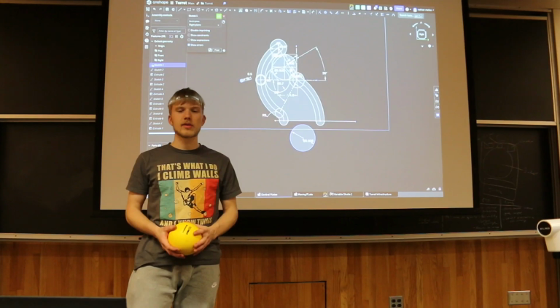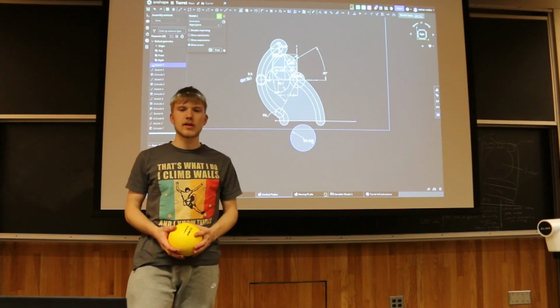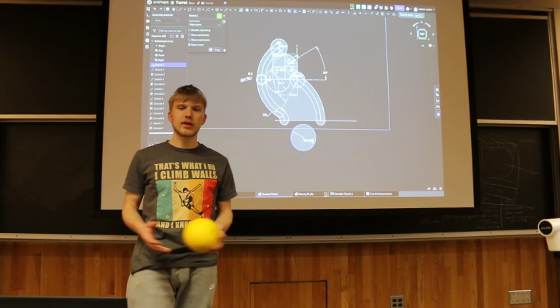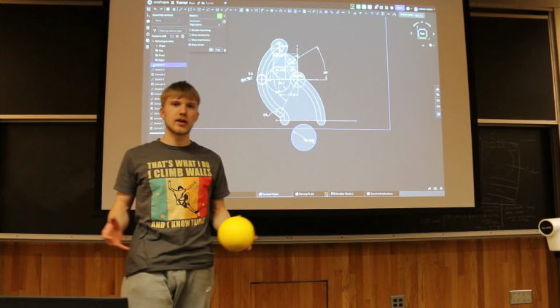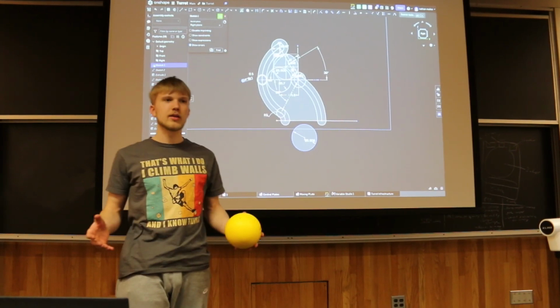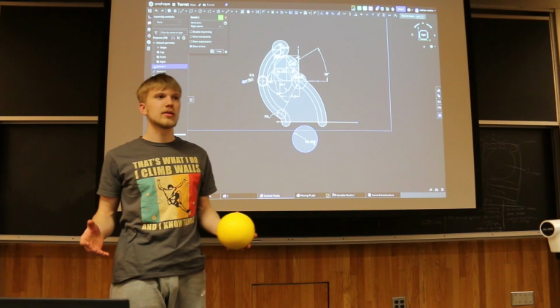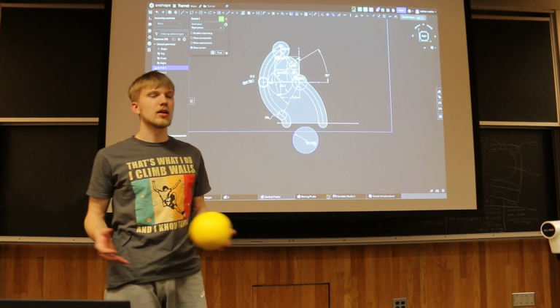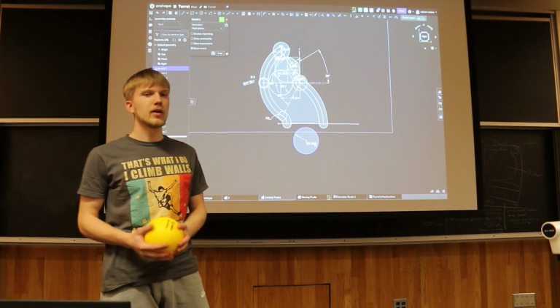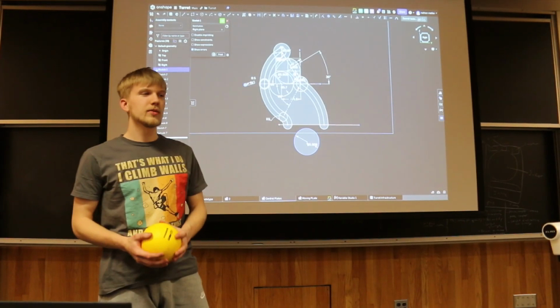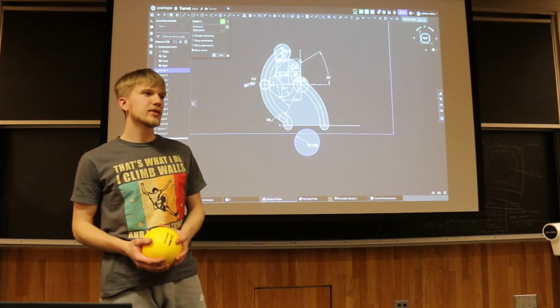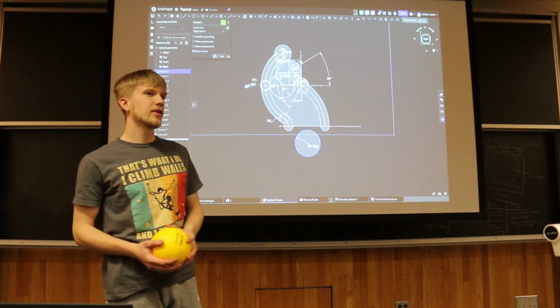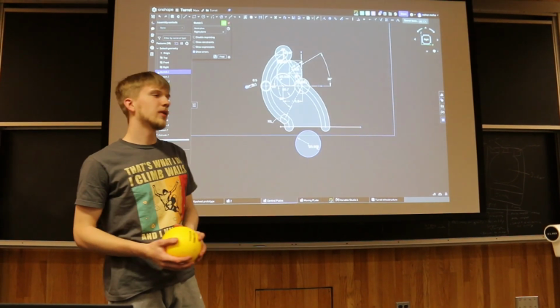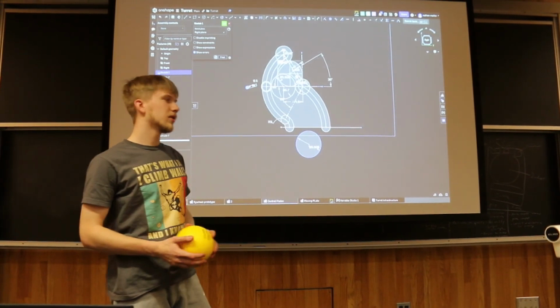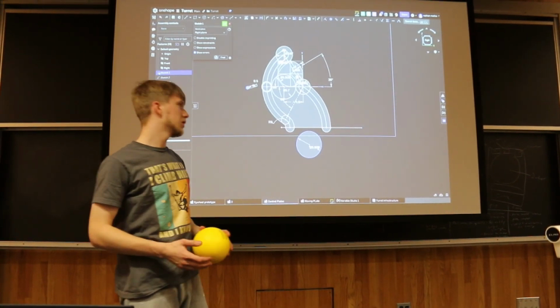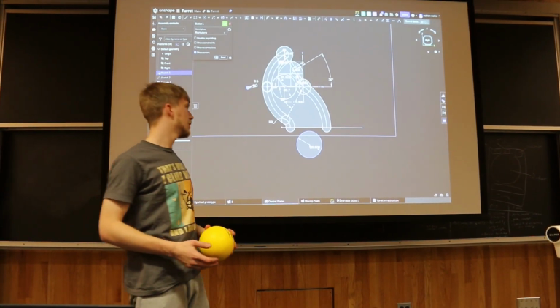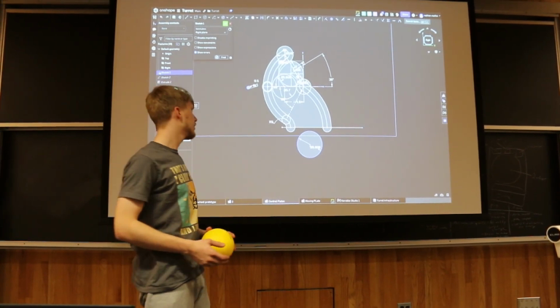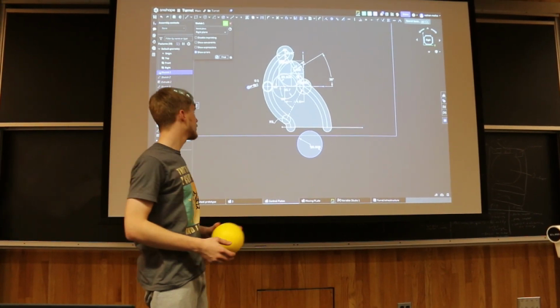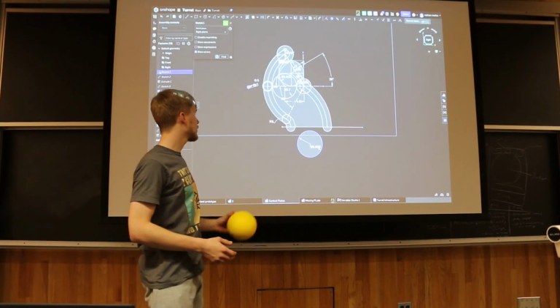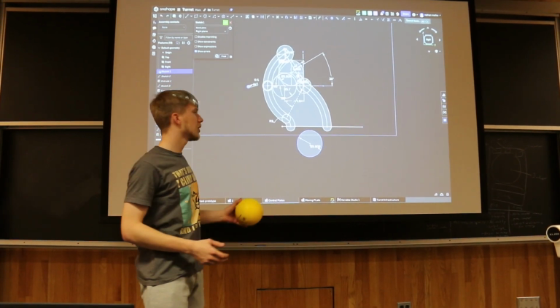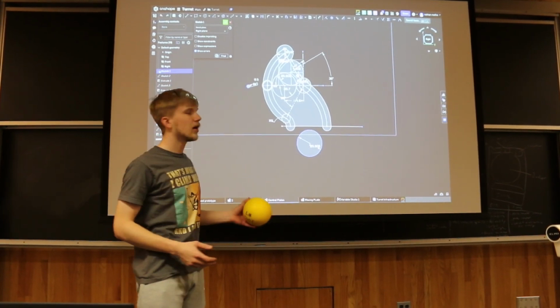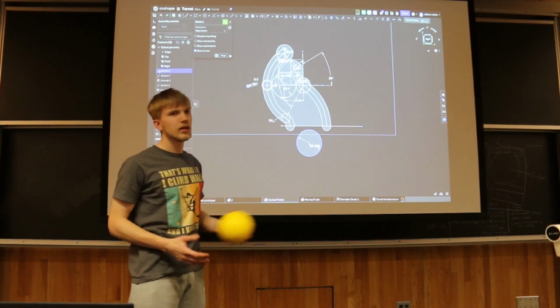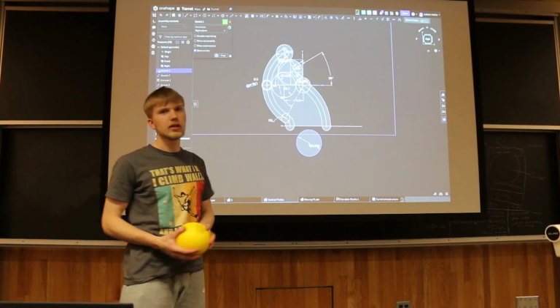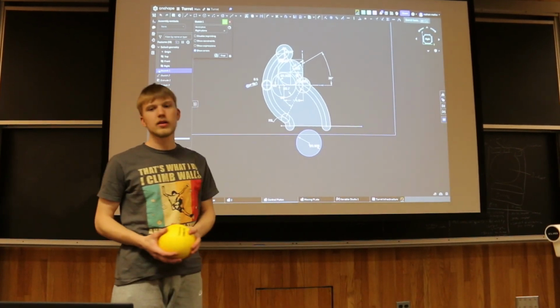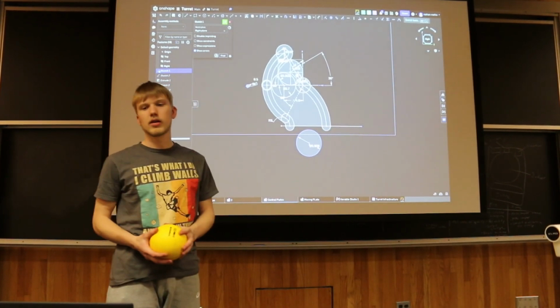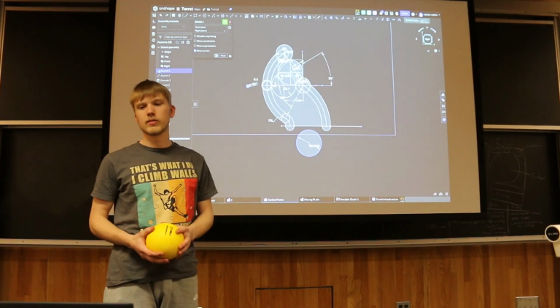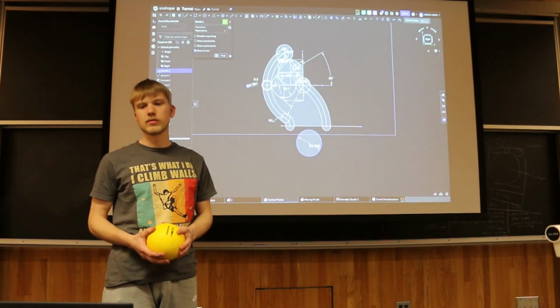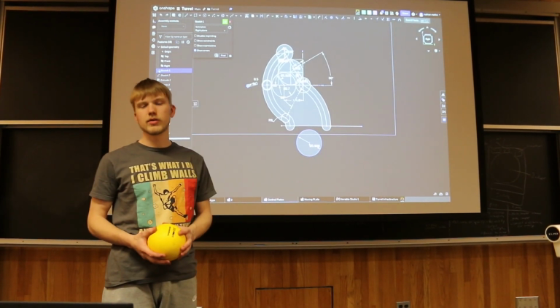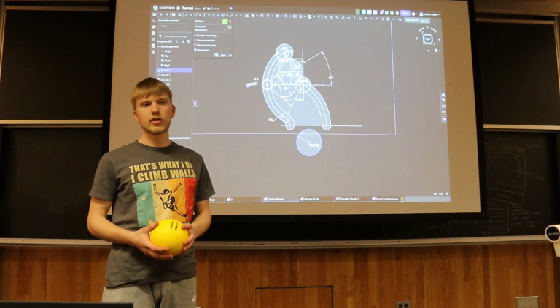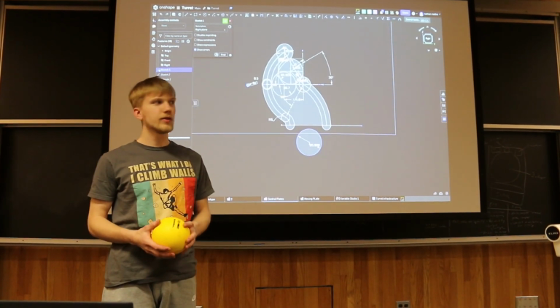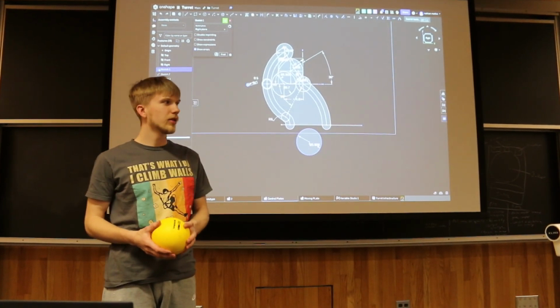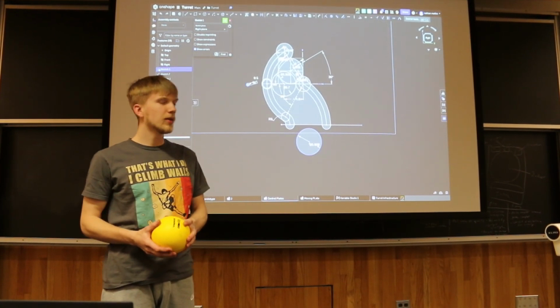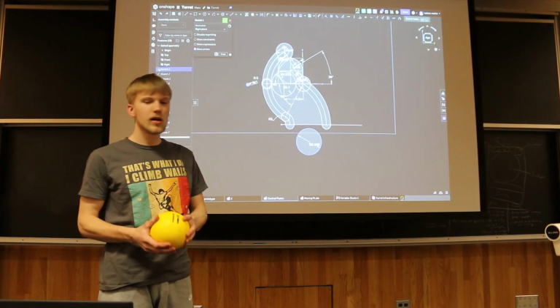Hi guys, my name is Nathan Metcote and I've been working on the turret for our robot.